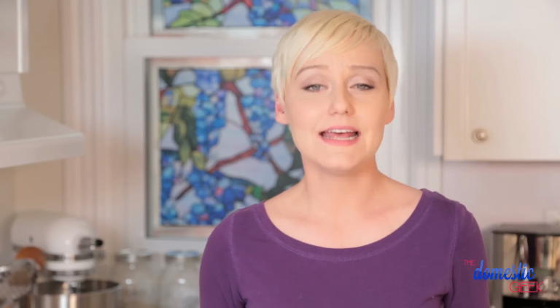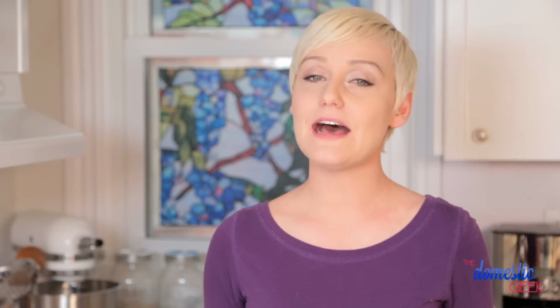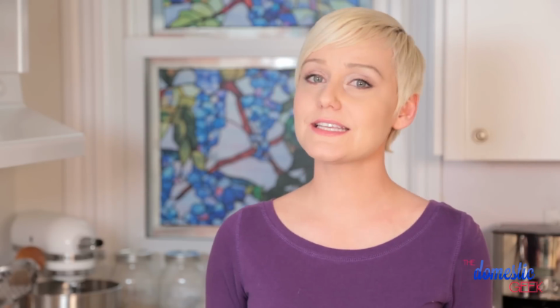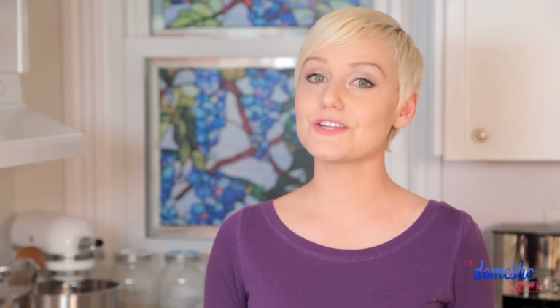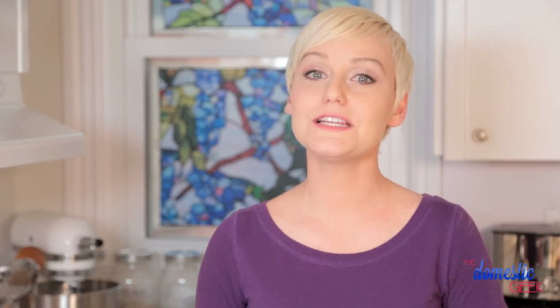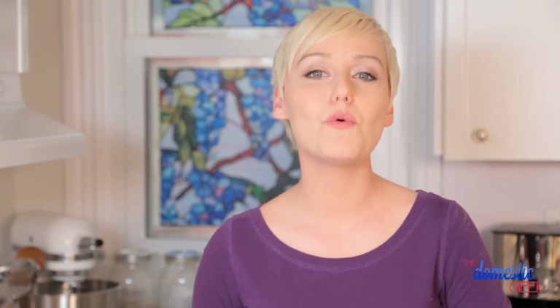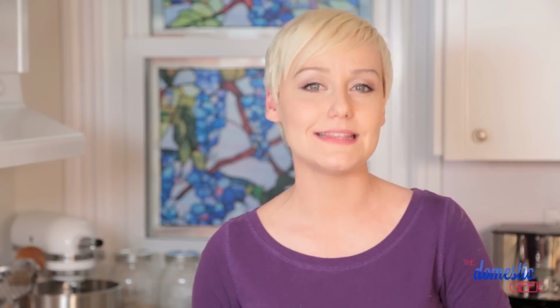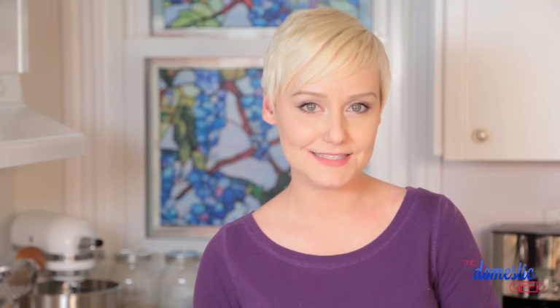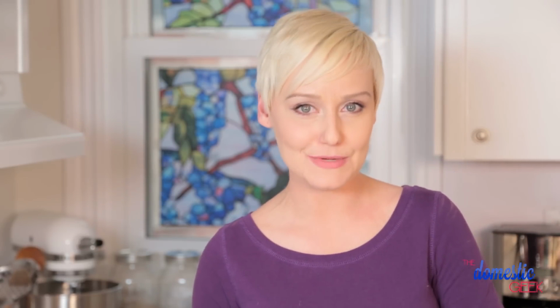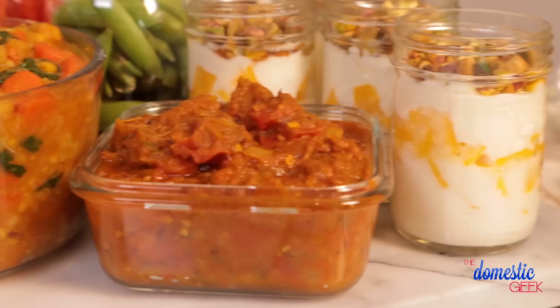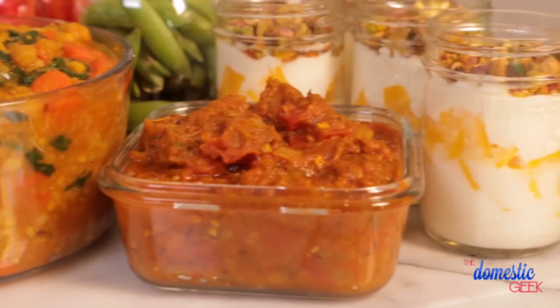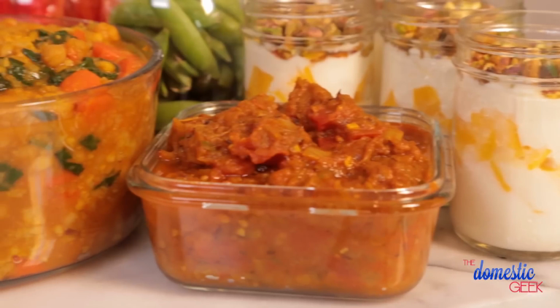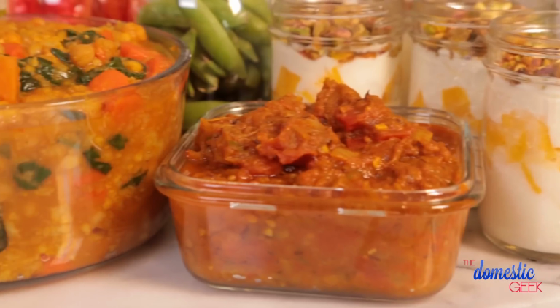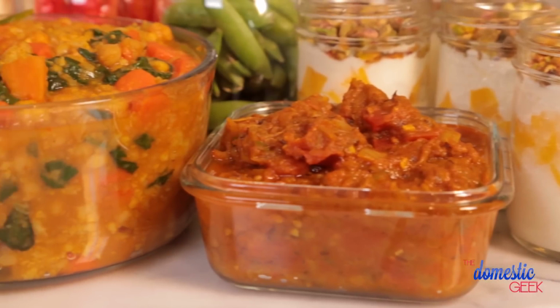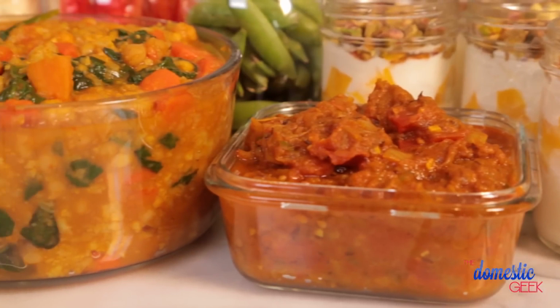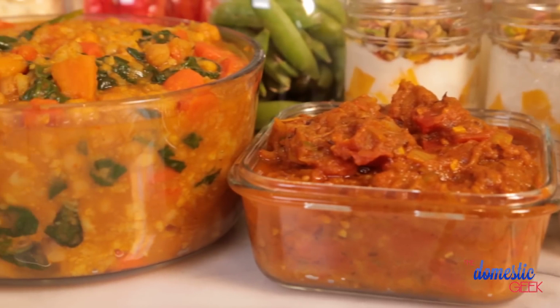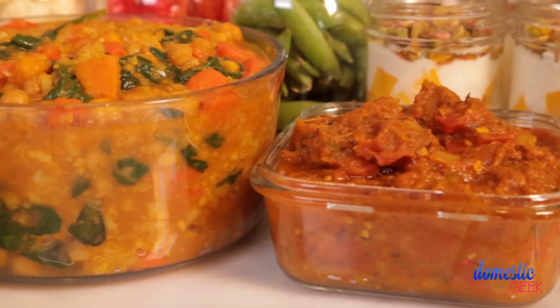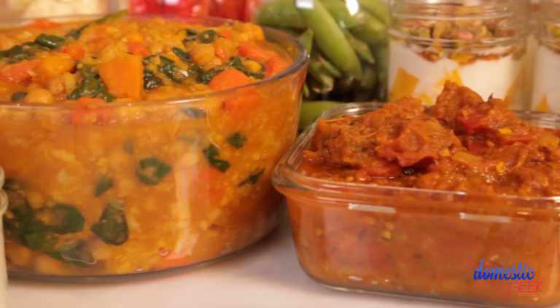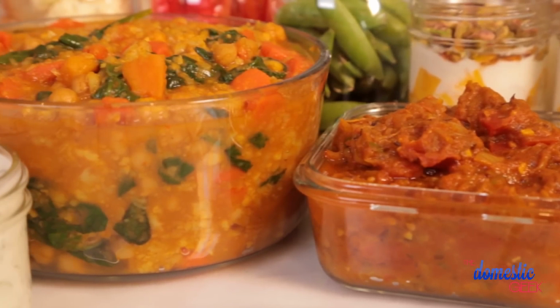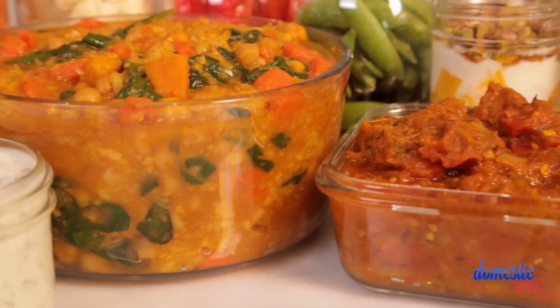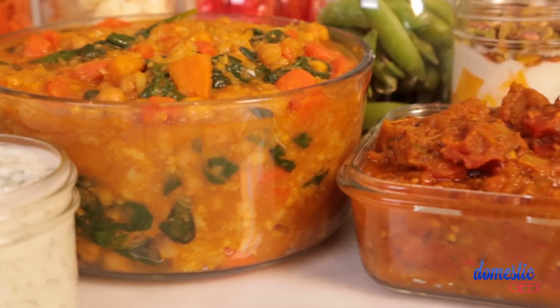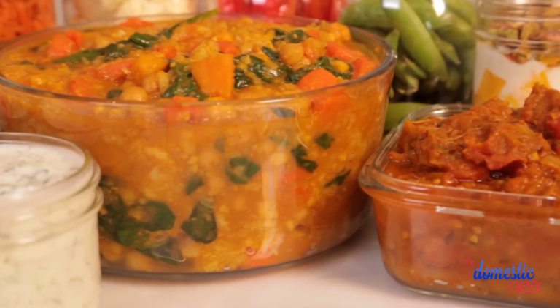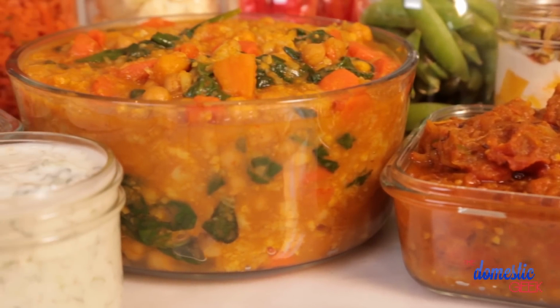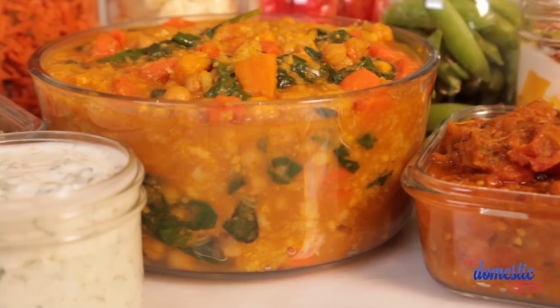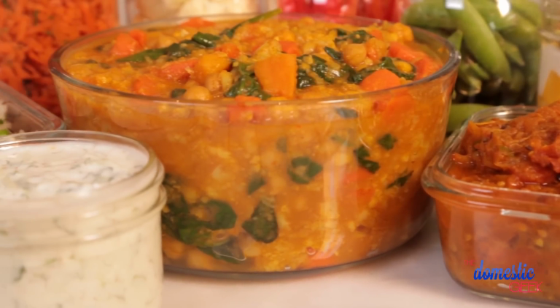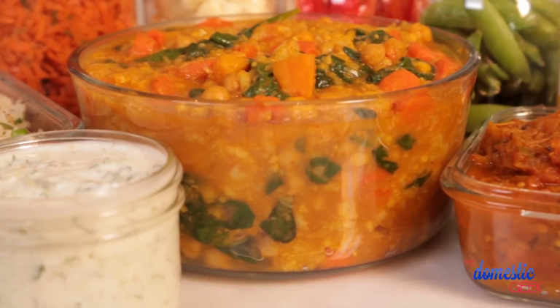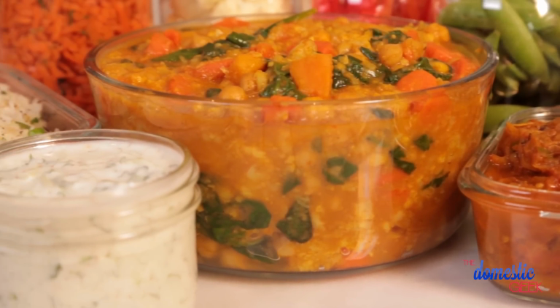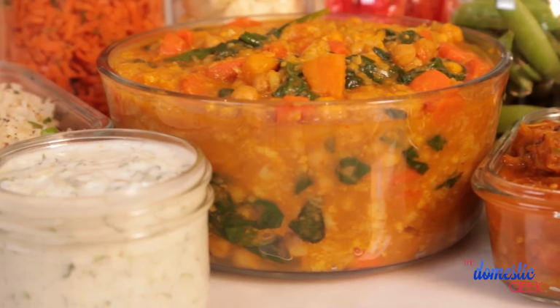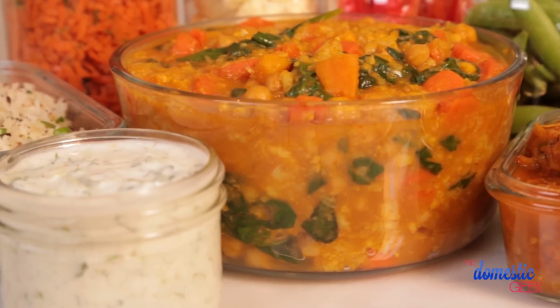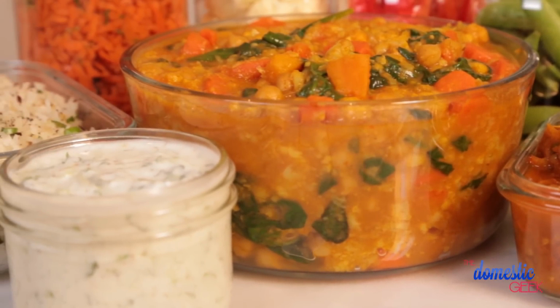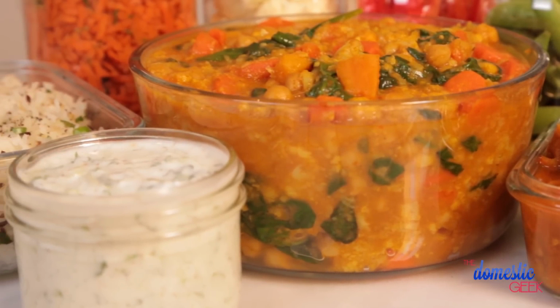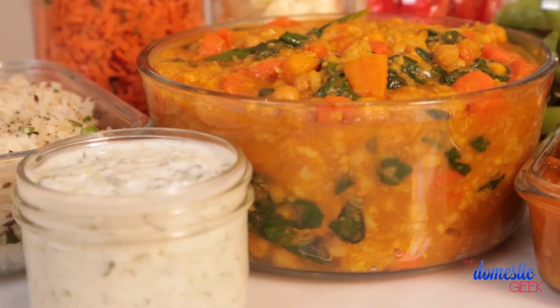Now let's get started with this week's menu. It's all inspired by the yummy flavors of India, and it is completely vegetarian.